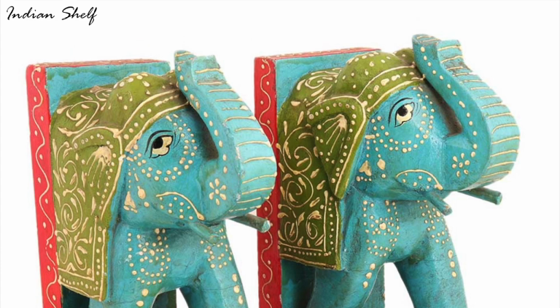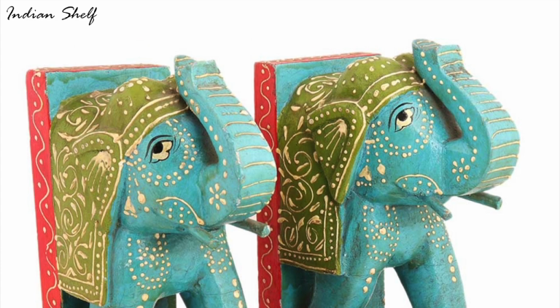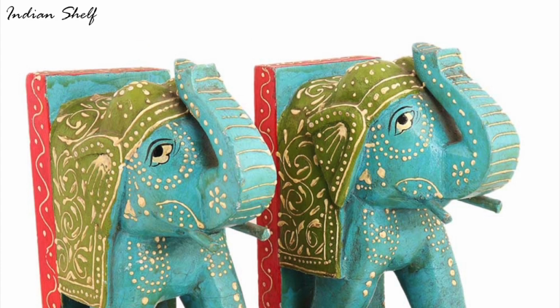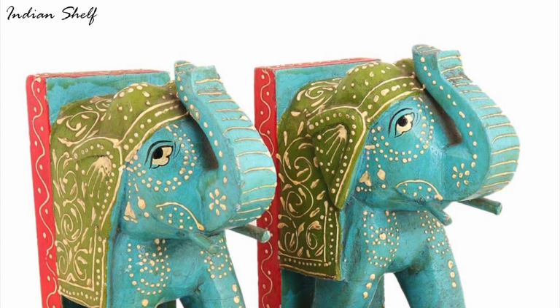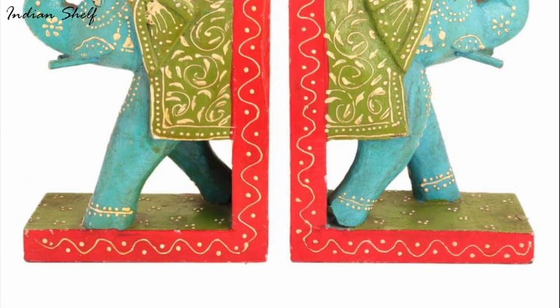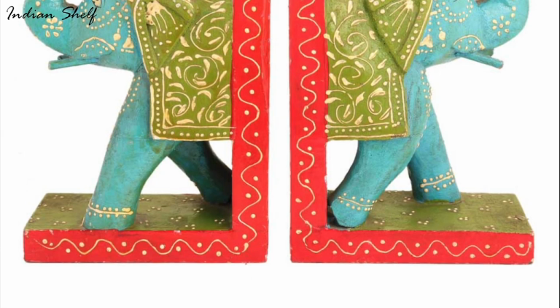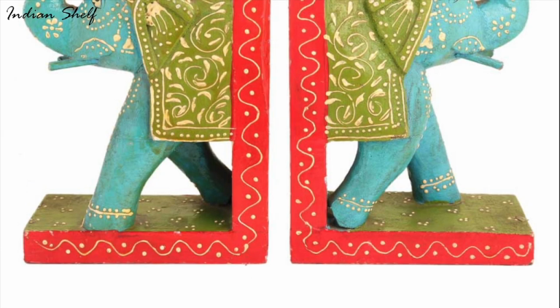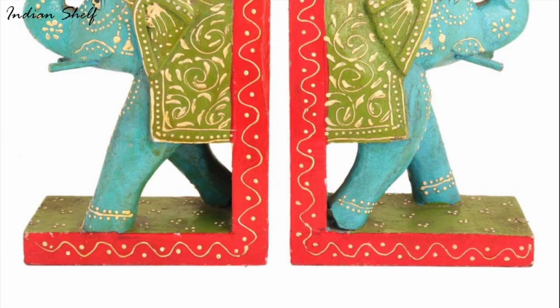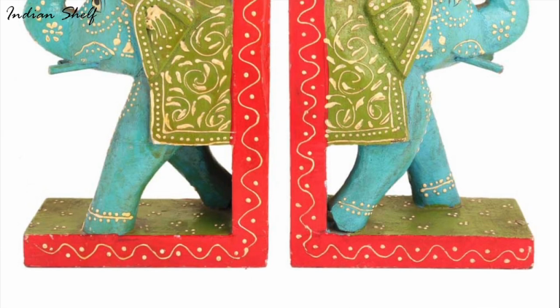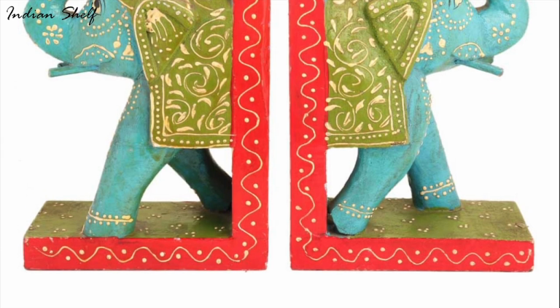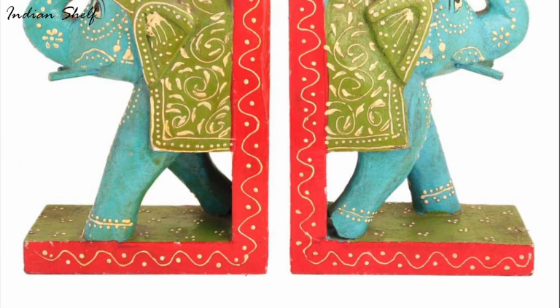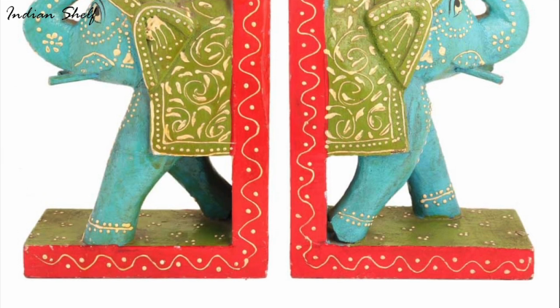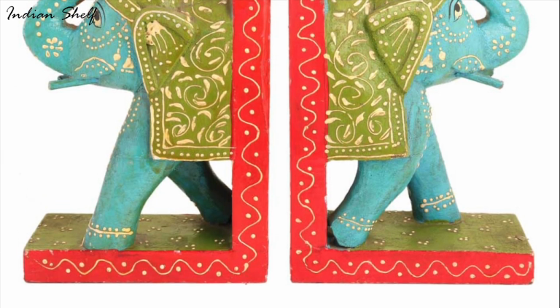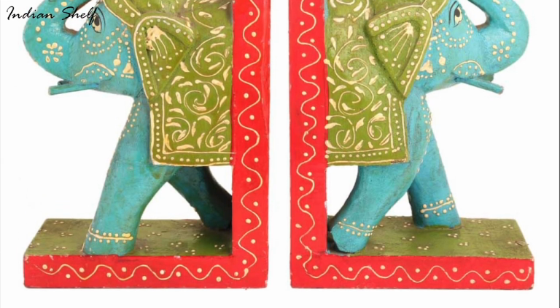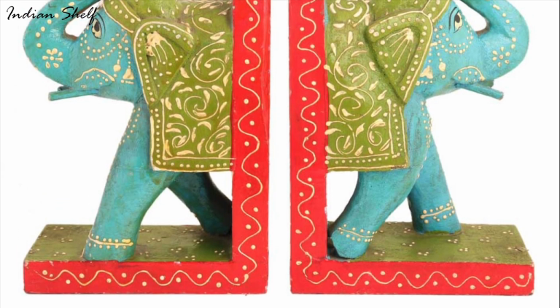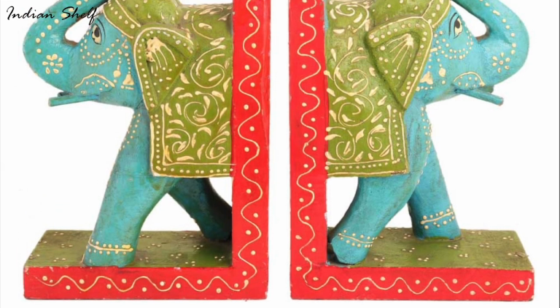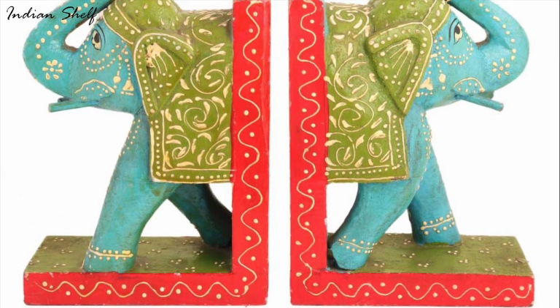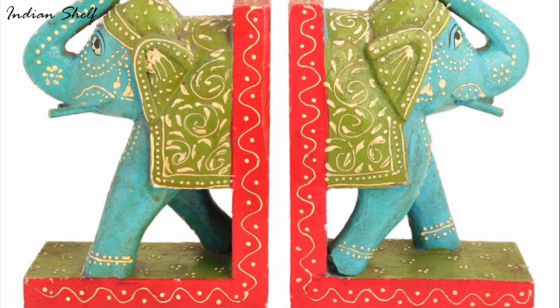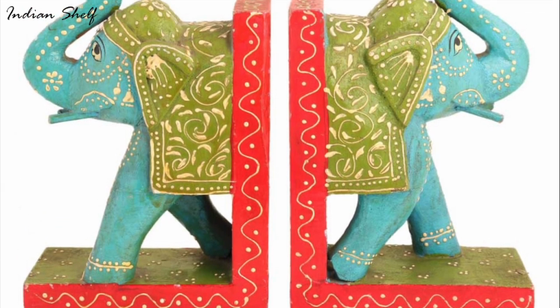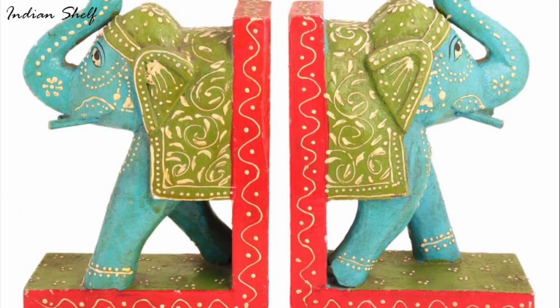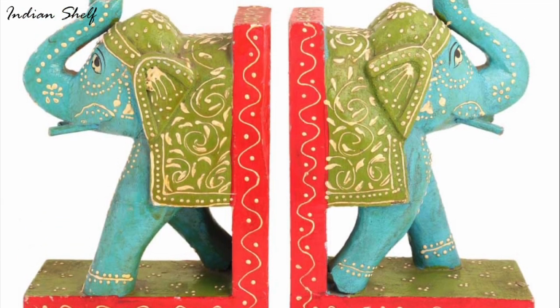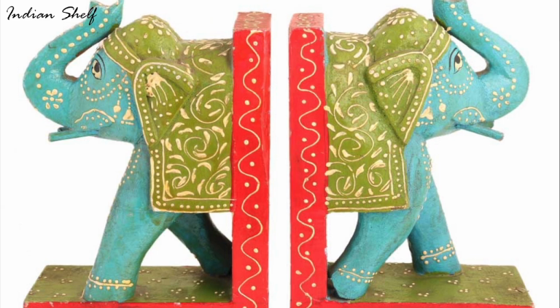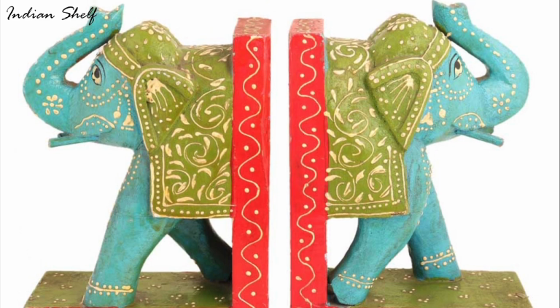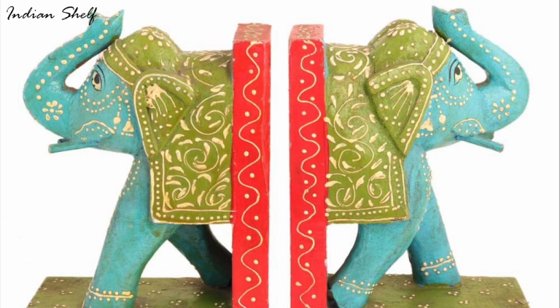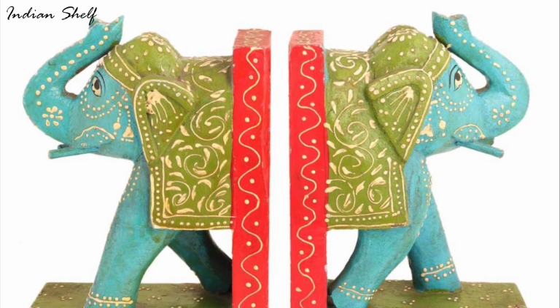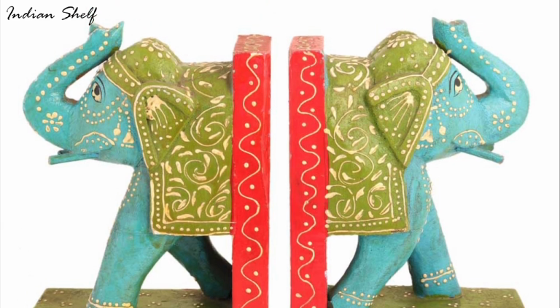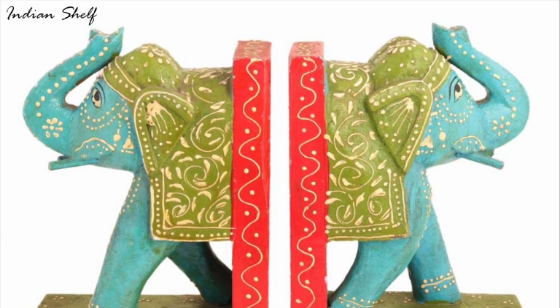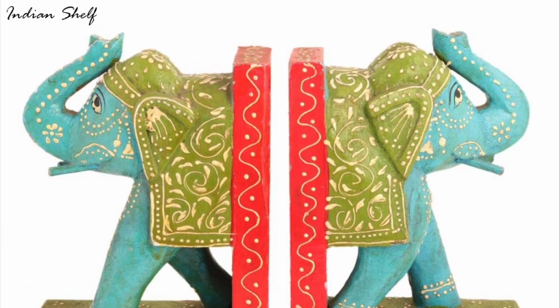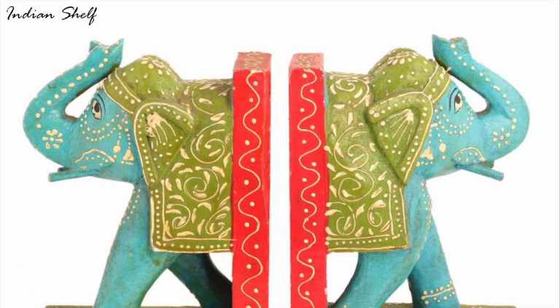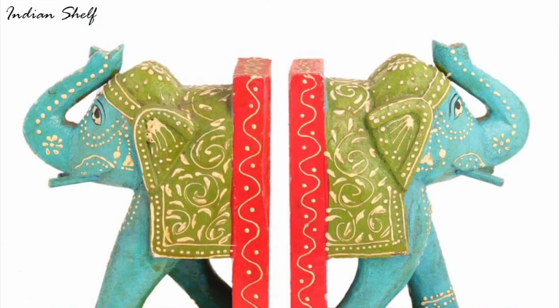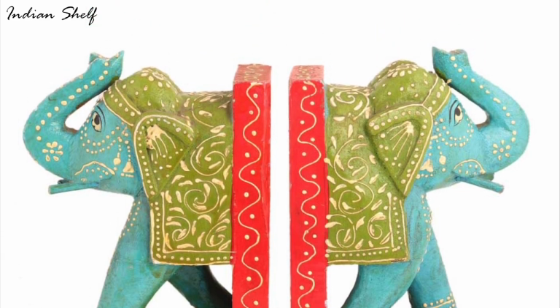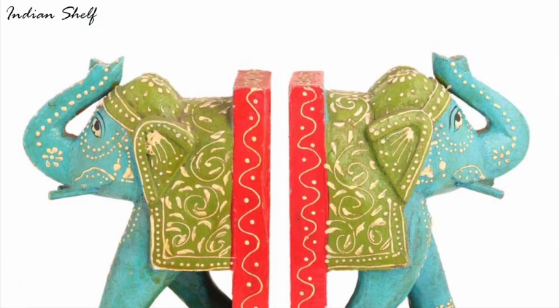These special elephant bookends are well crafted to last for a long time. You can also keep these at your office to lend a royal charm.